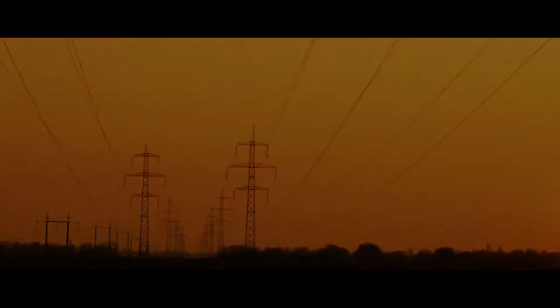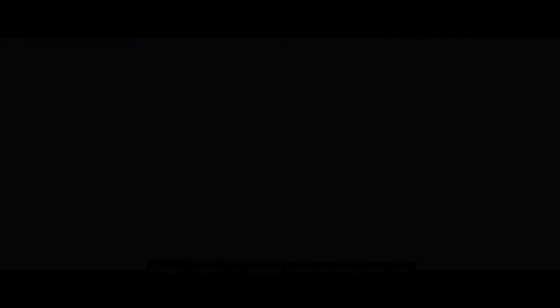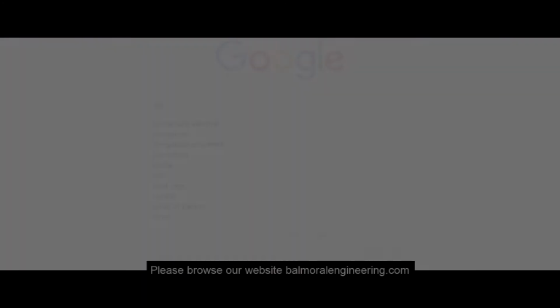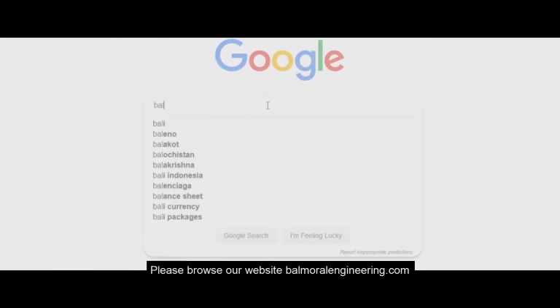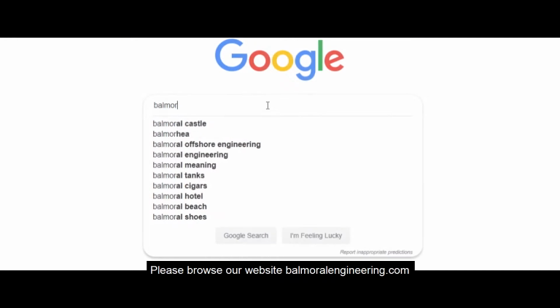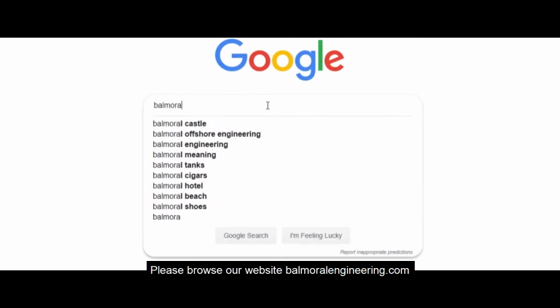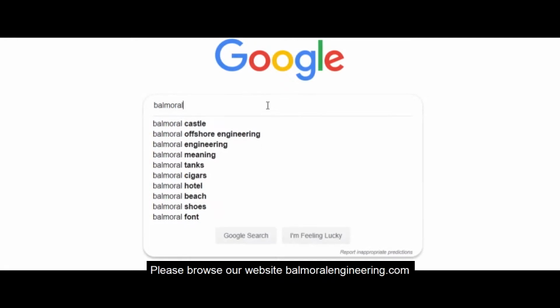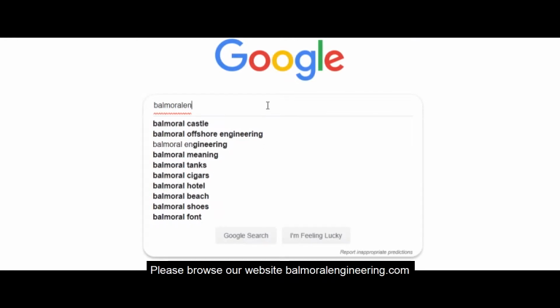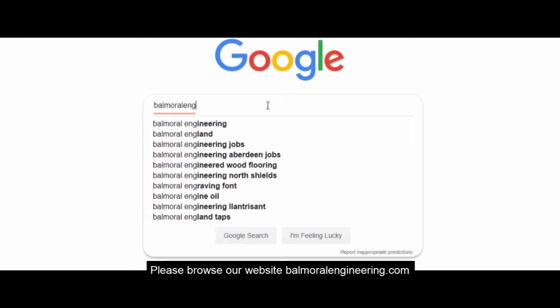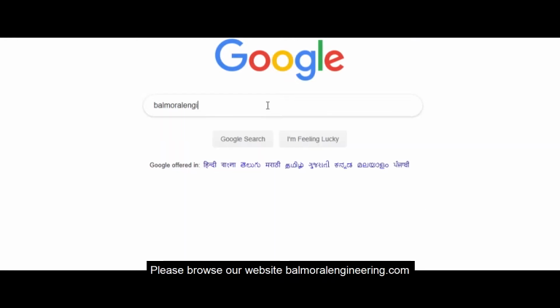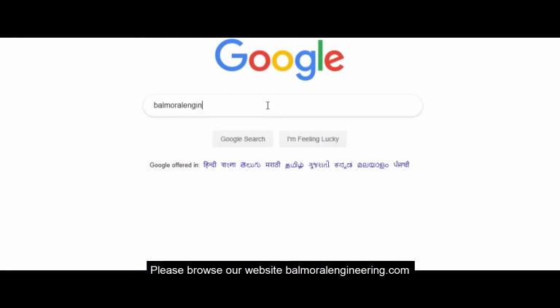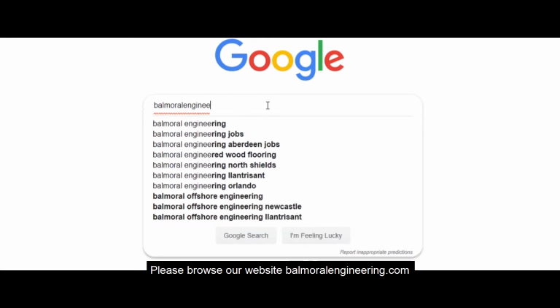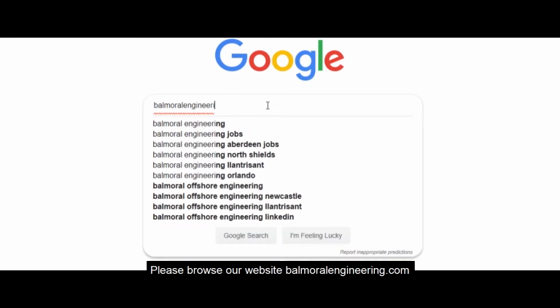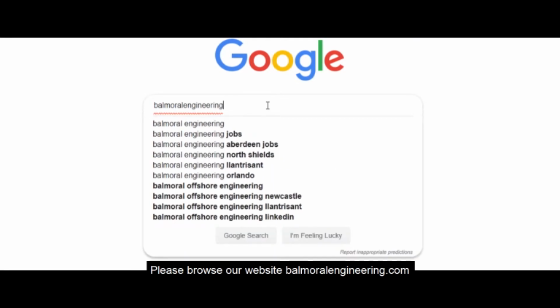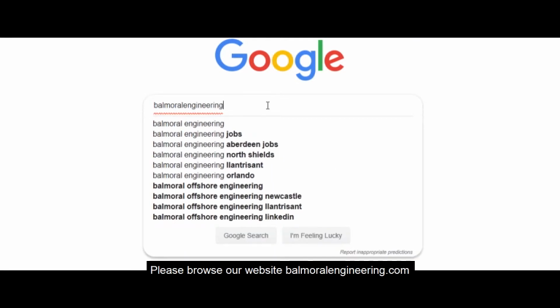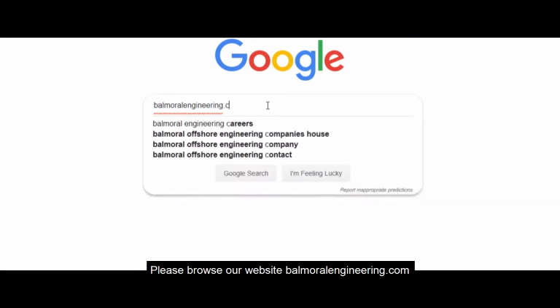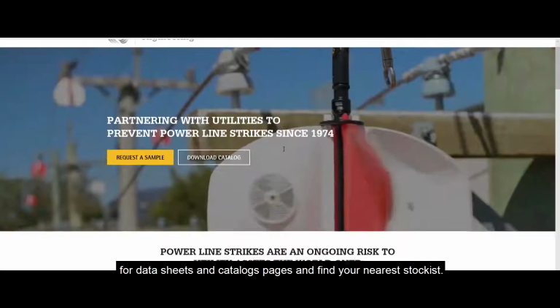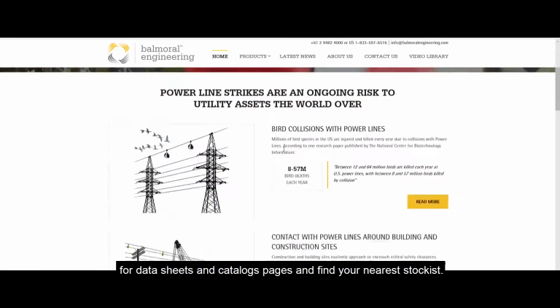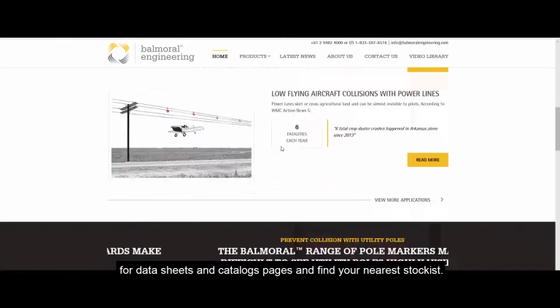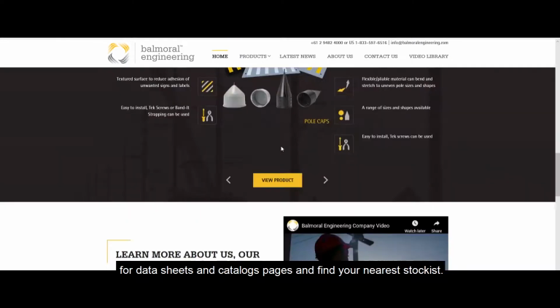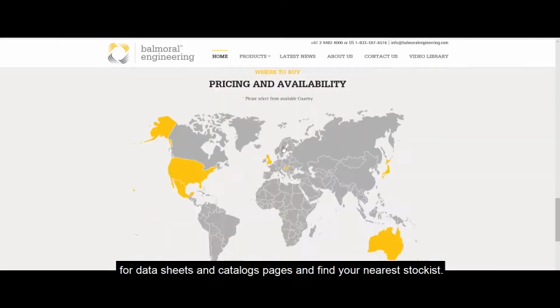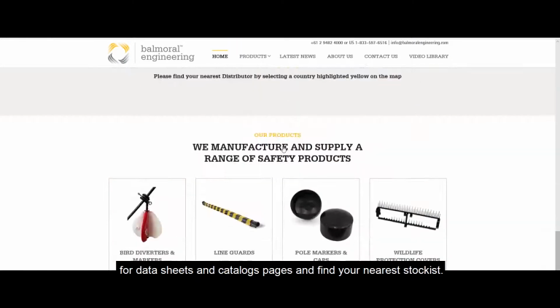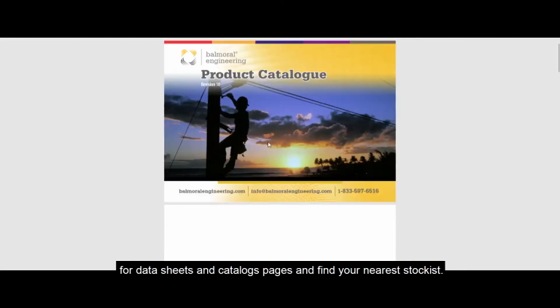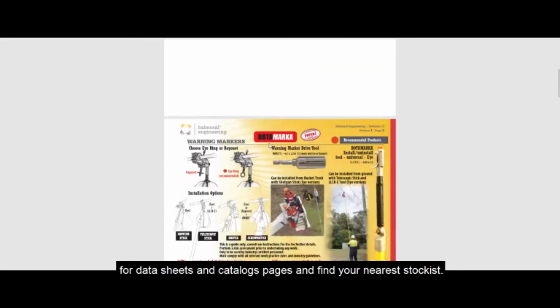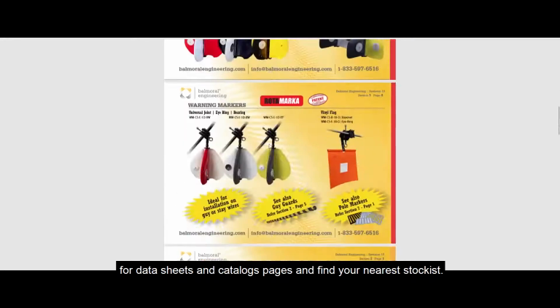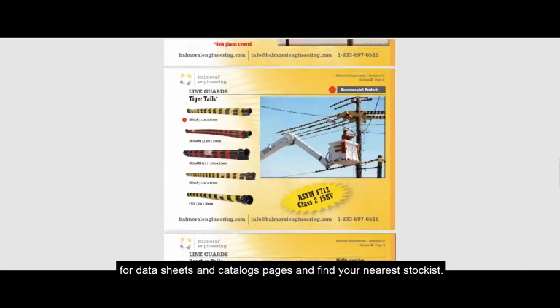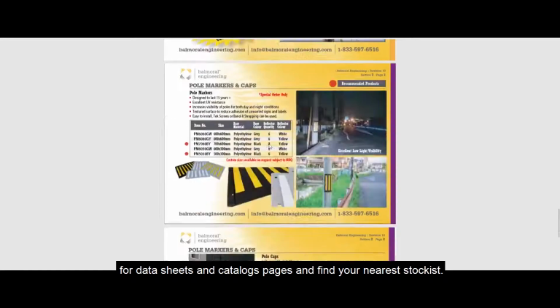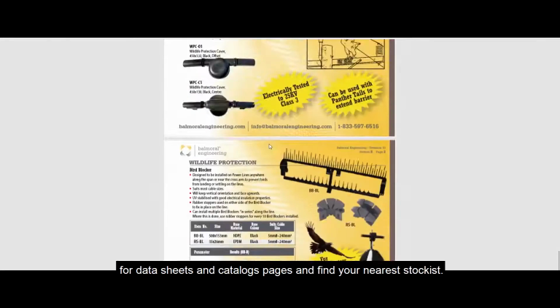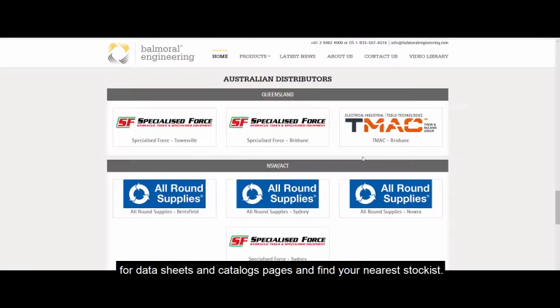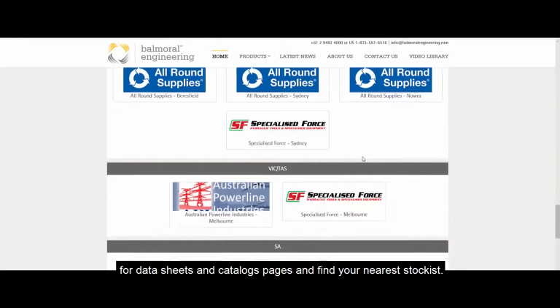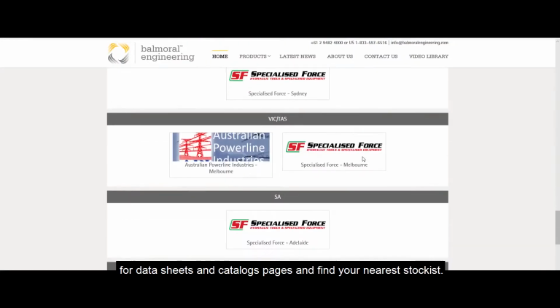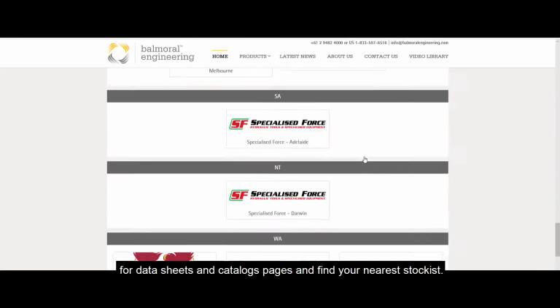Please browse our website, balmoralengineering.com, for datasheets and catalog pages and find your nearest stockist.